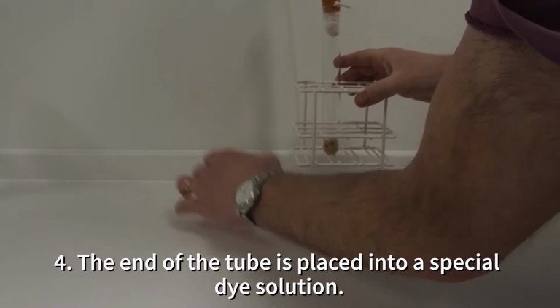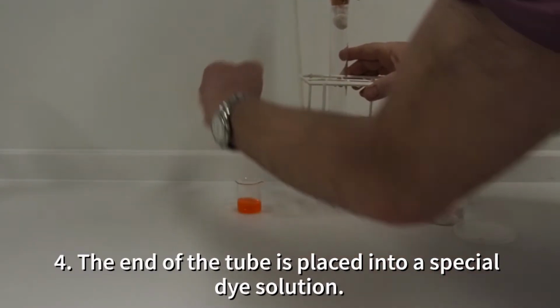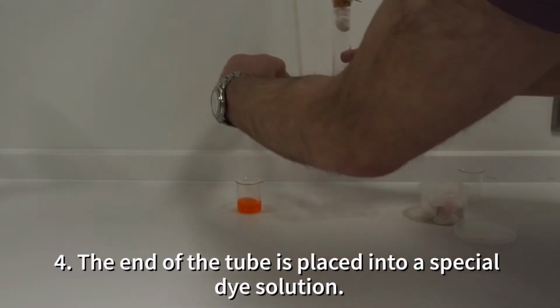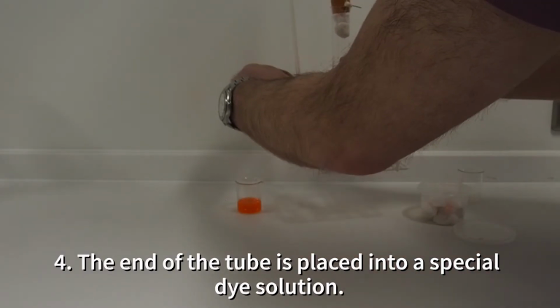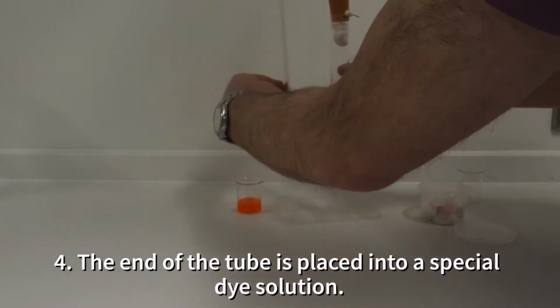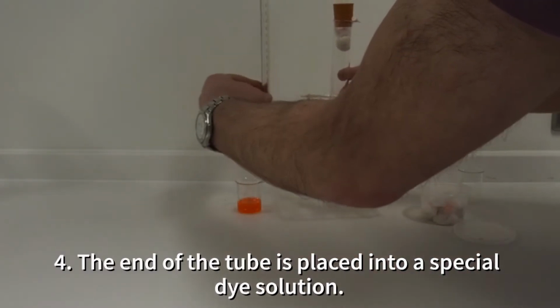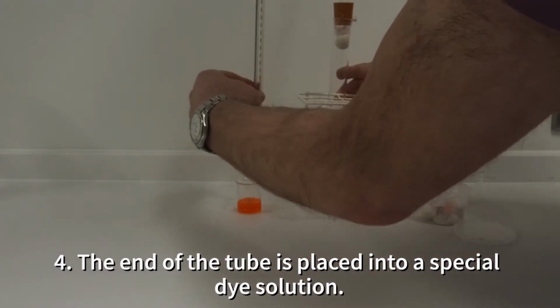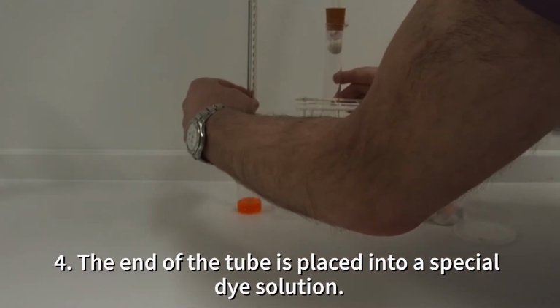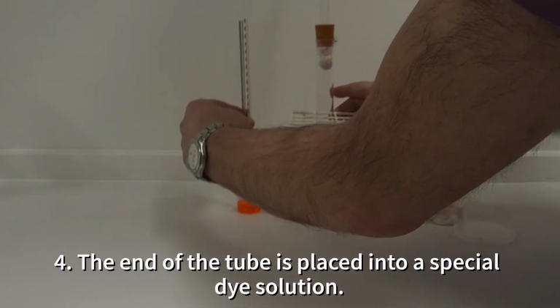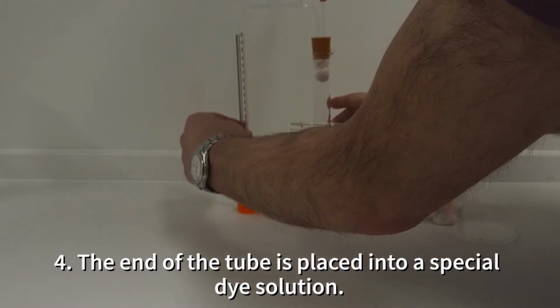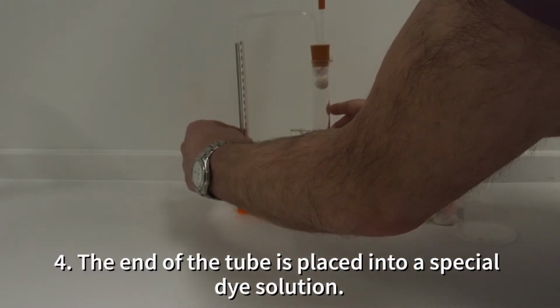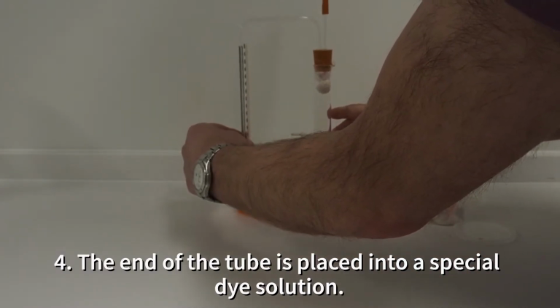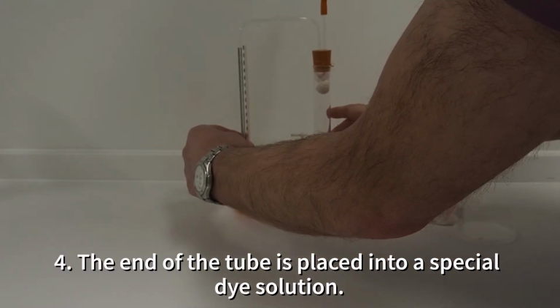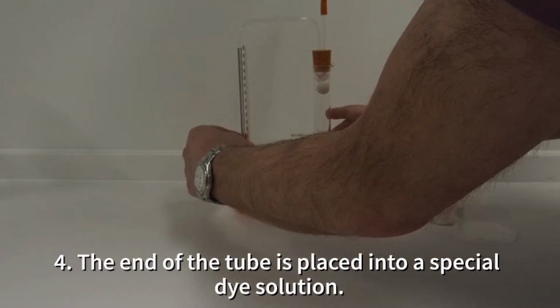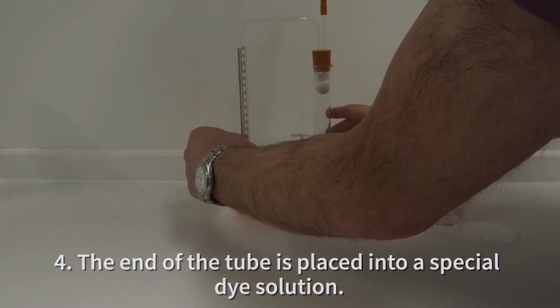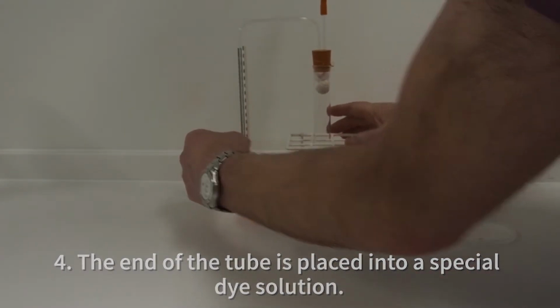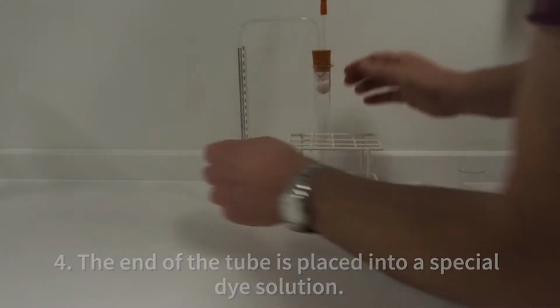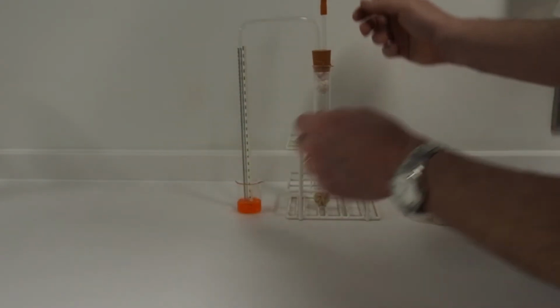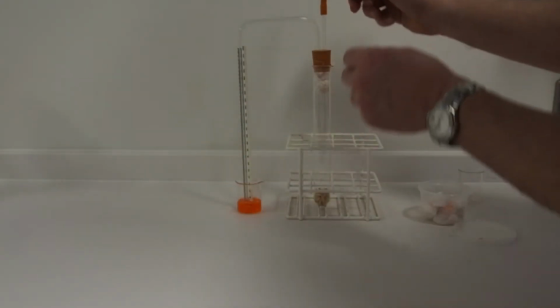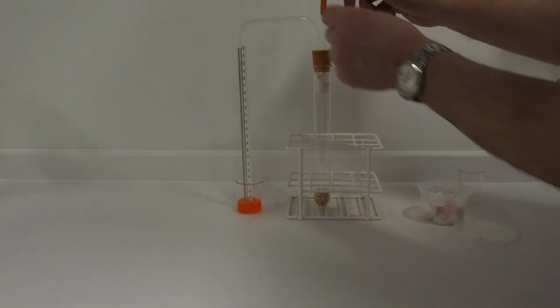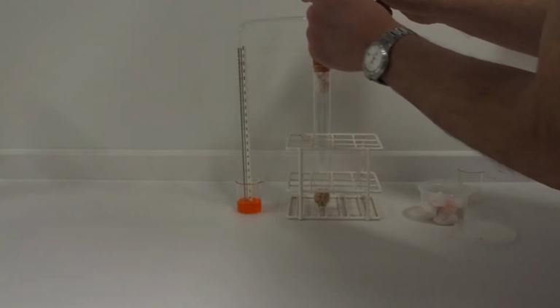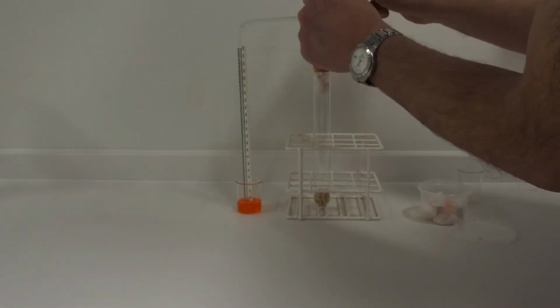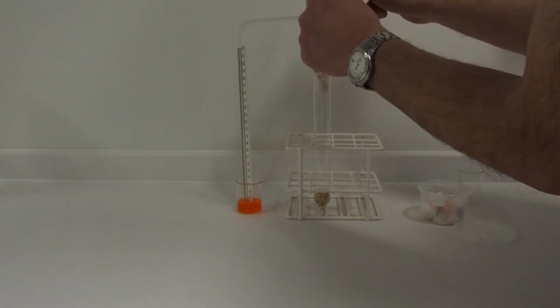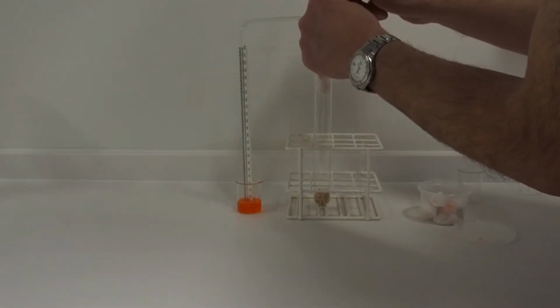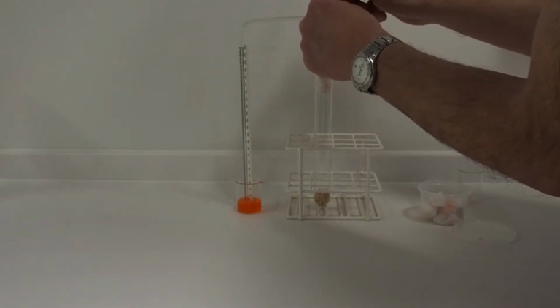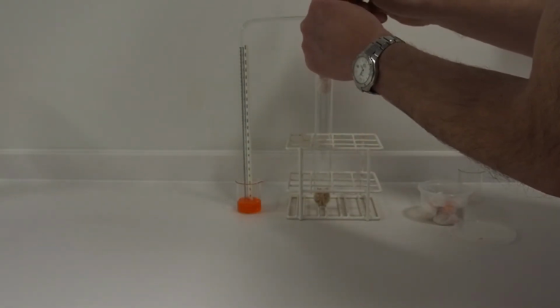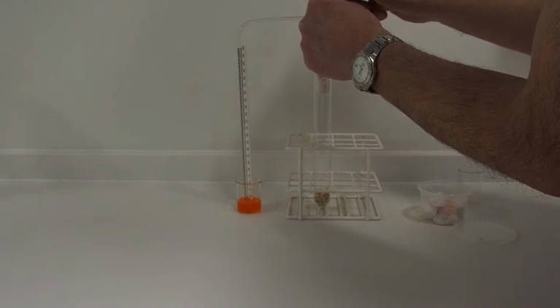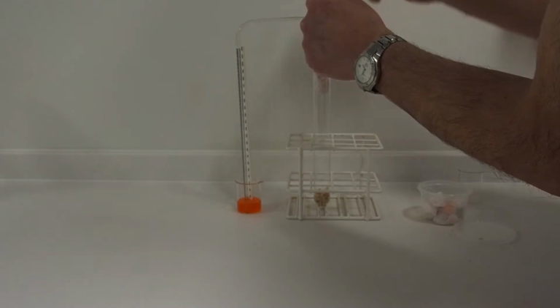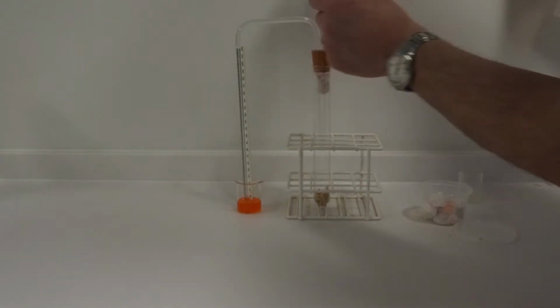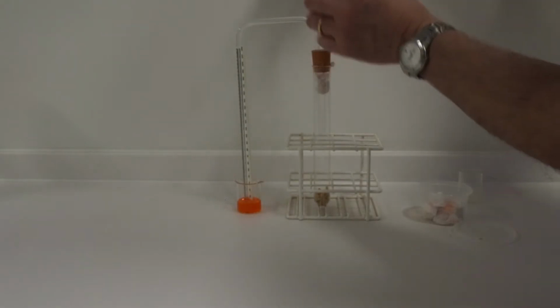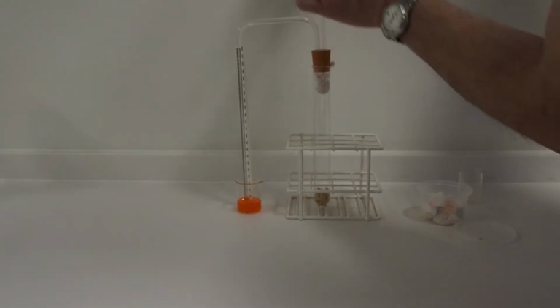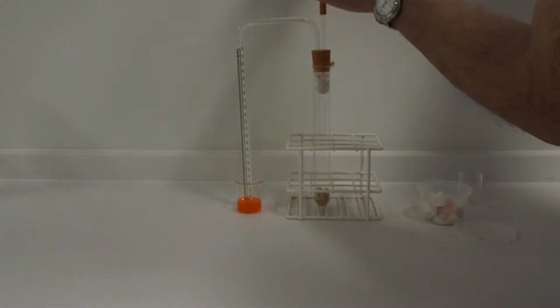The end of the respirometer tube goes into this special orange dye solution. We're using something called Brodie's fluid.